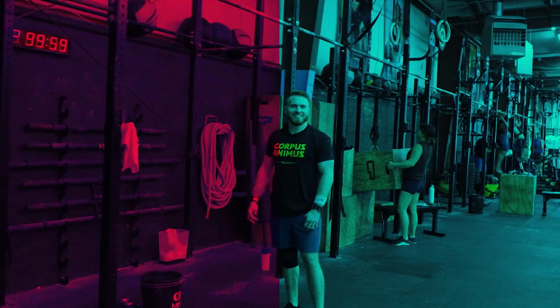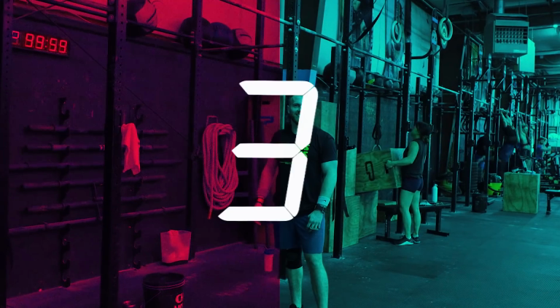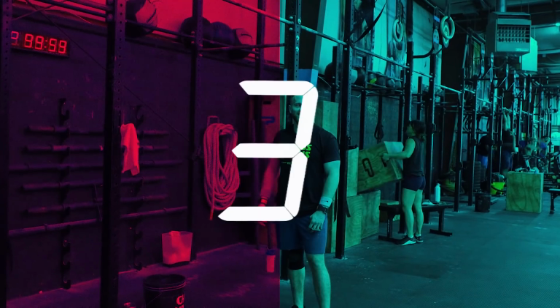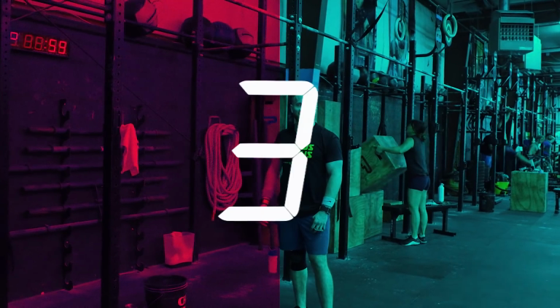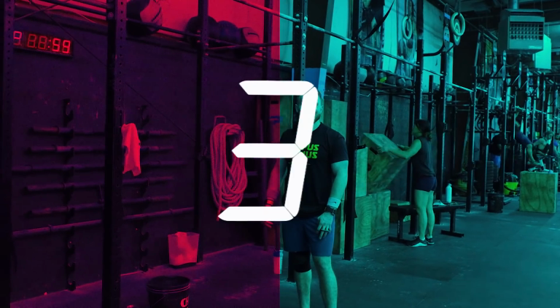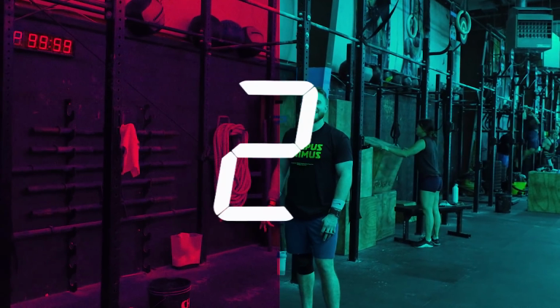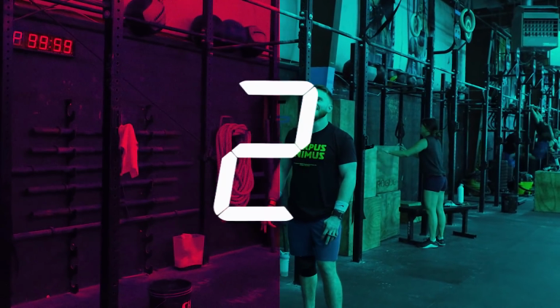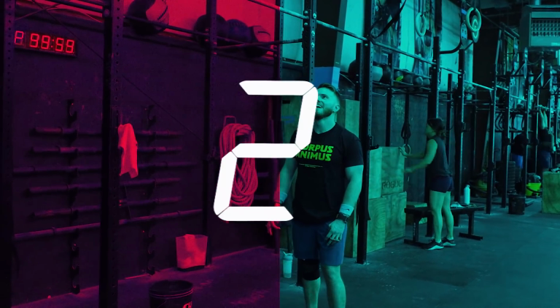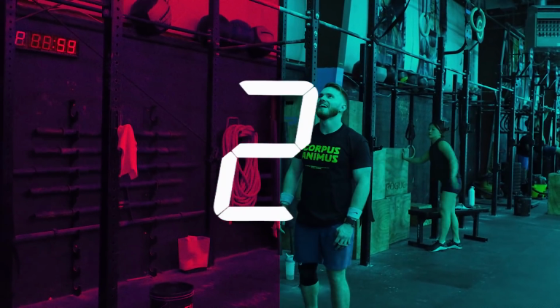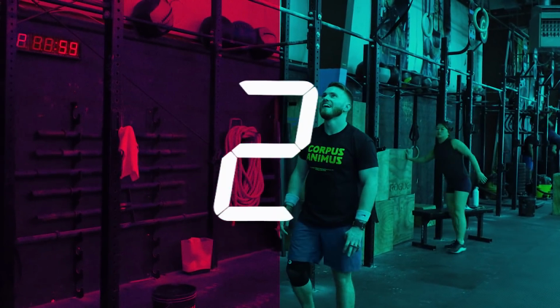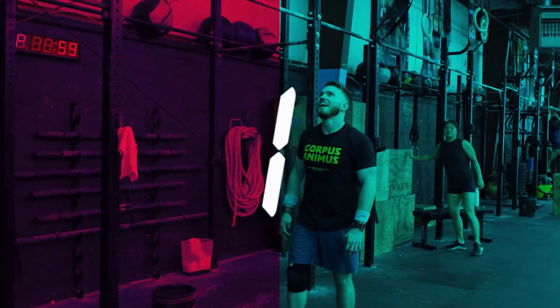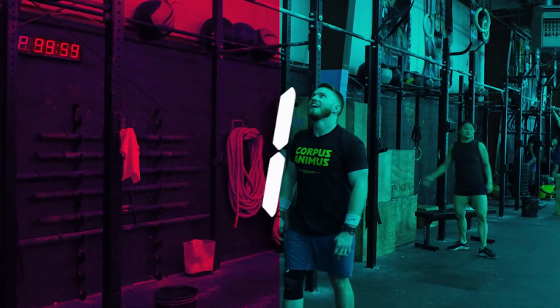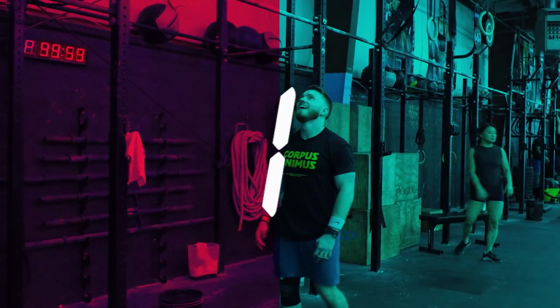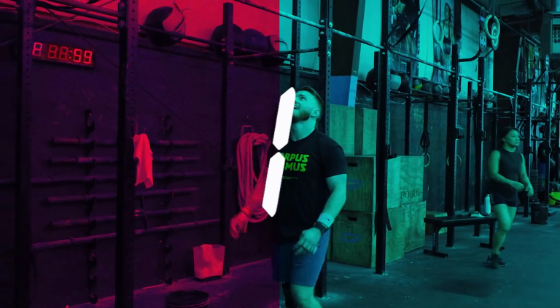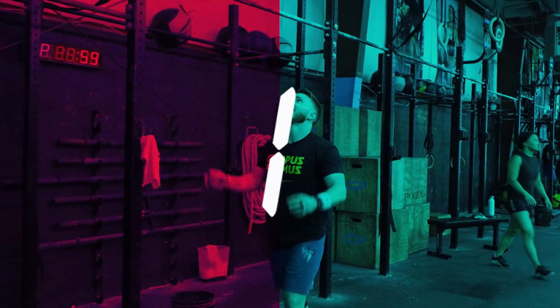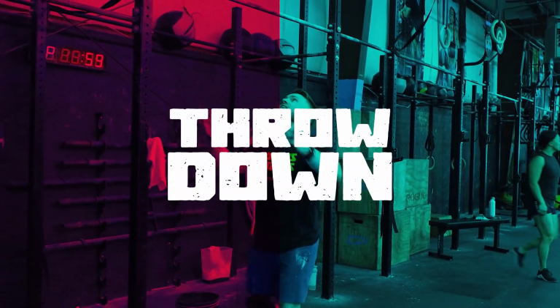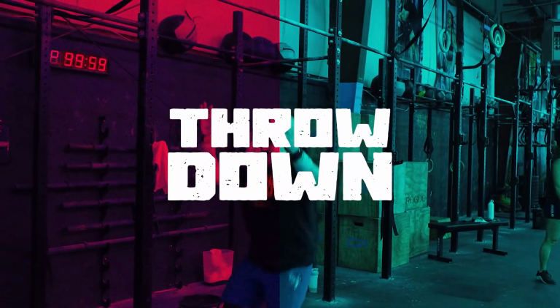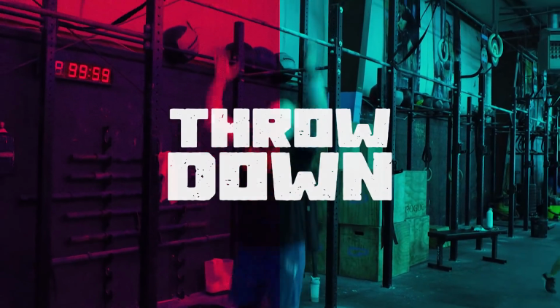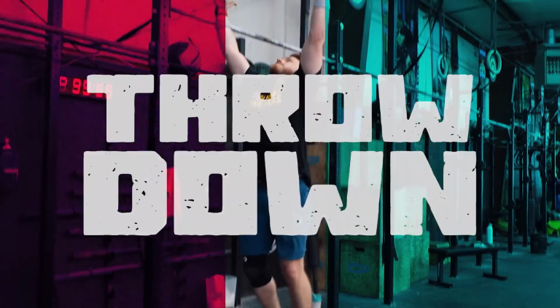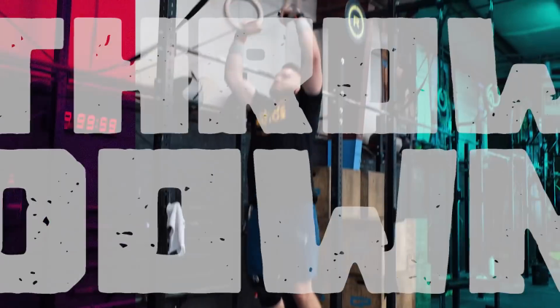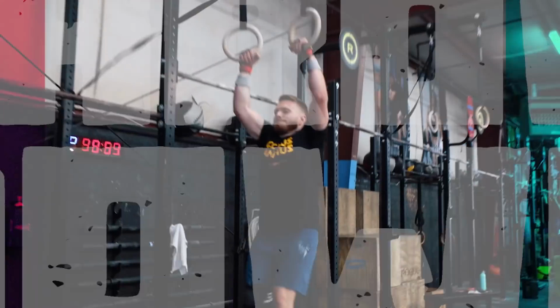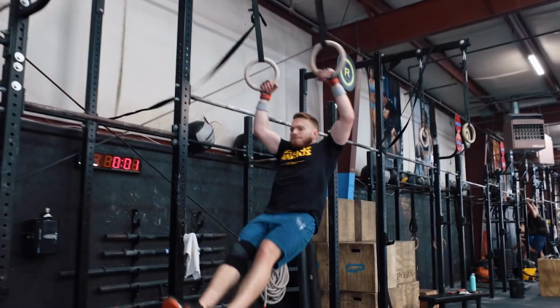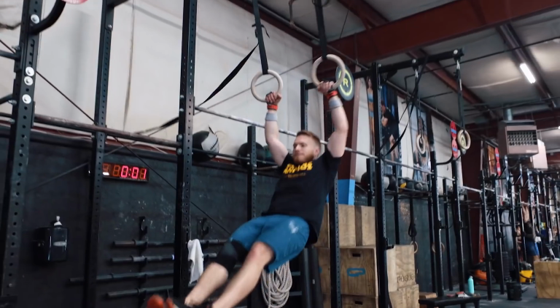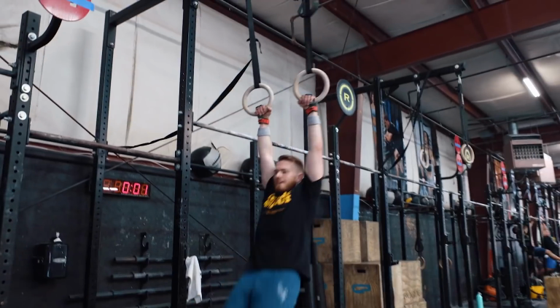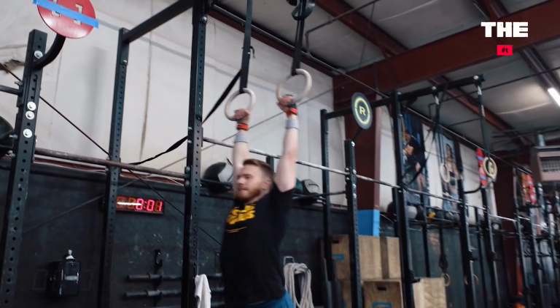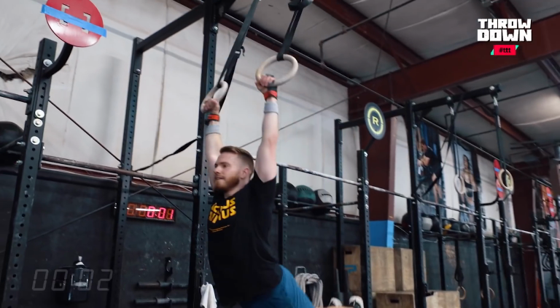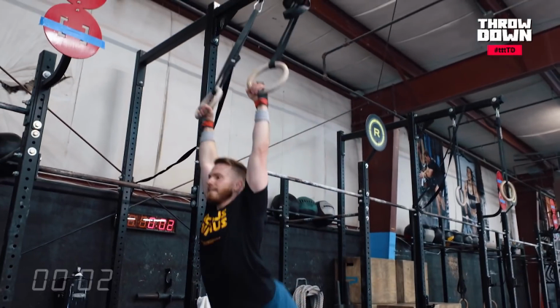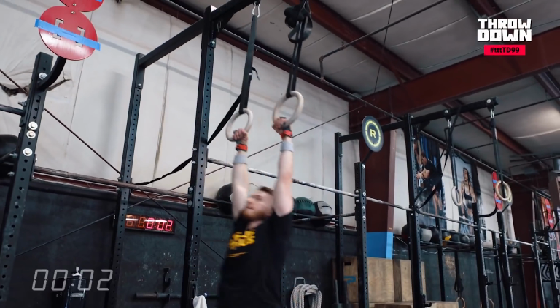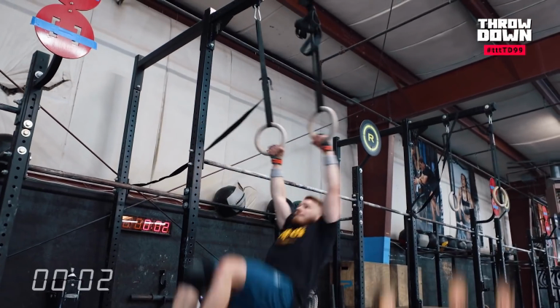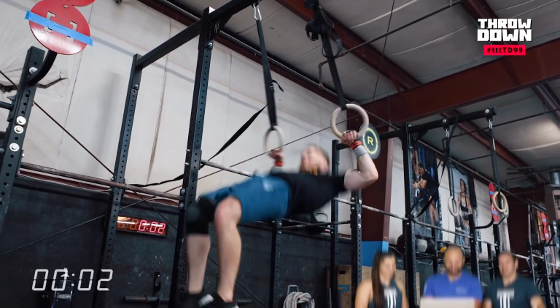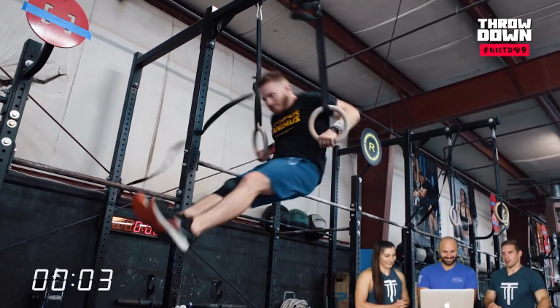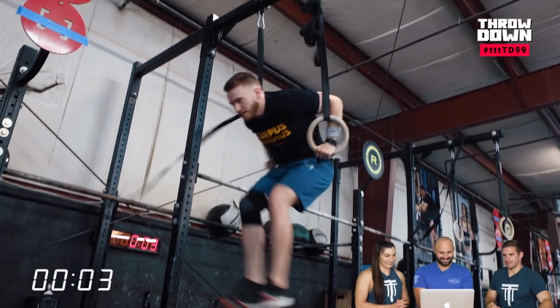Three, two, one, zero. He was ready — he knew it.